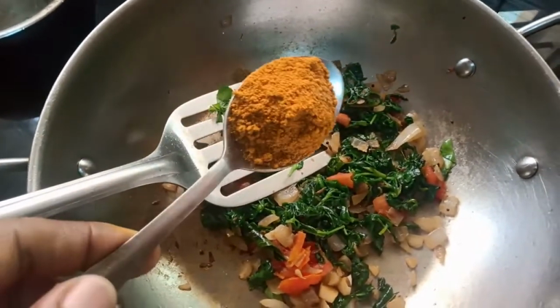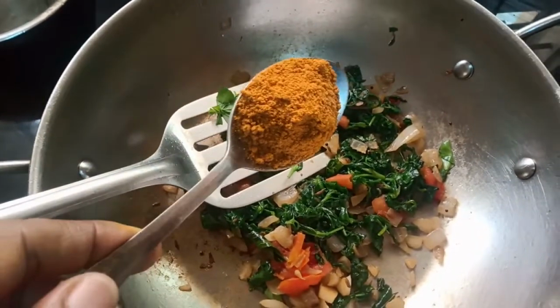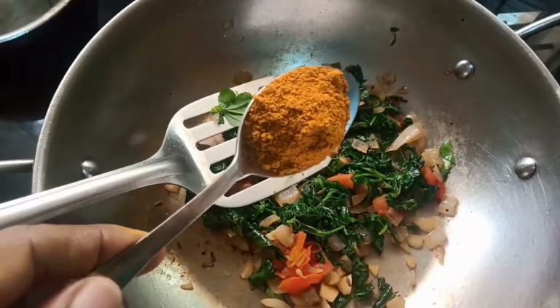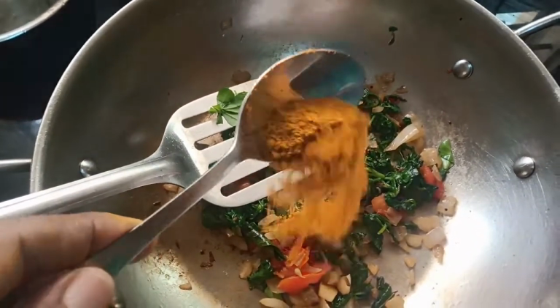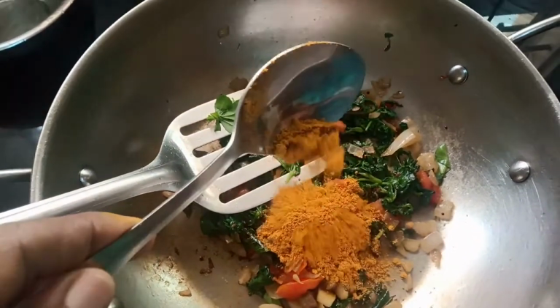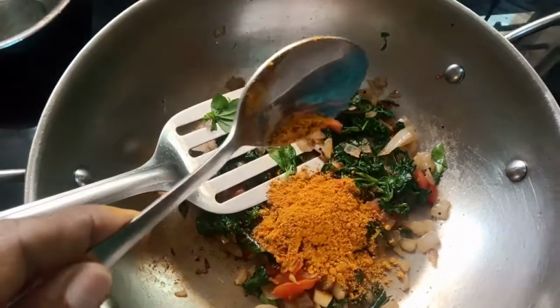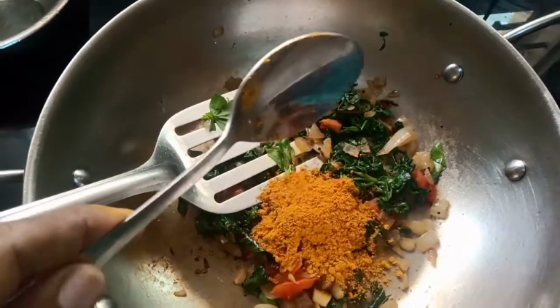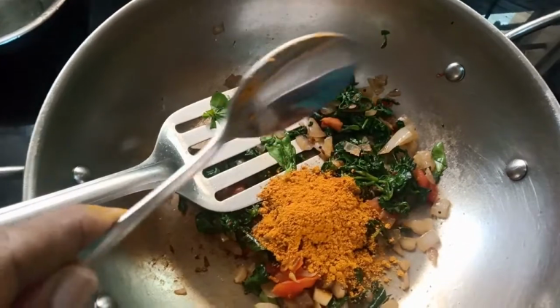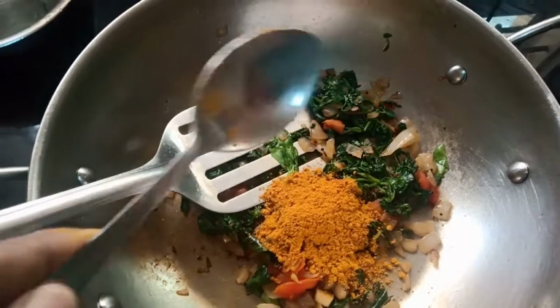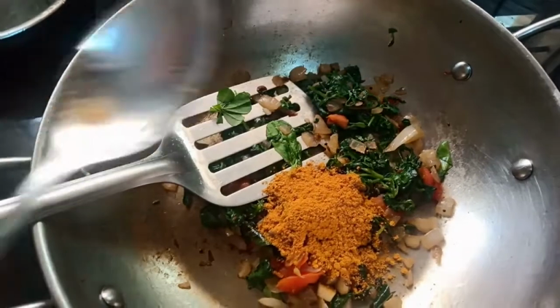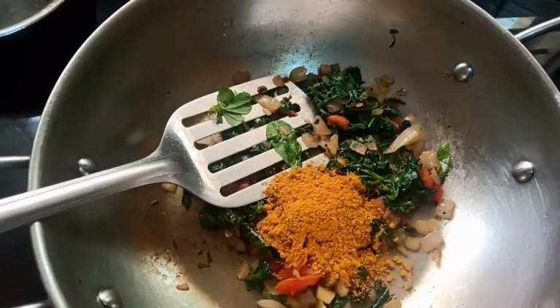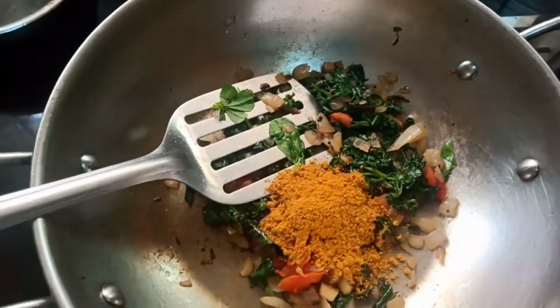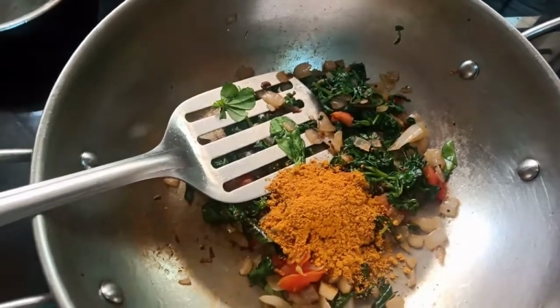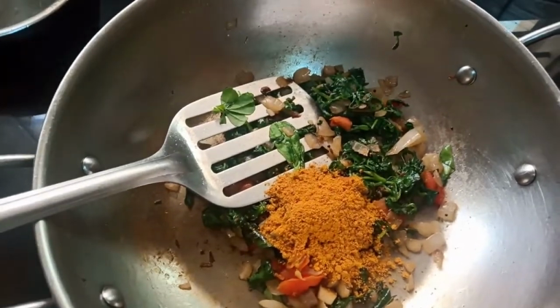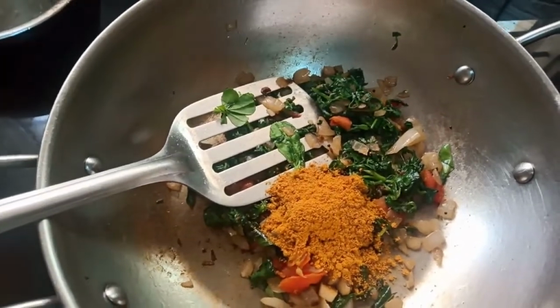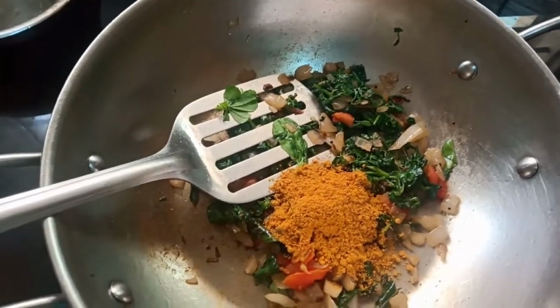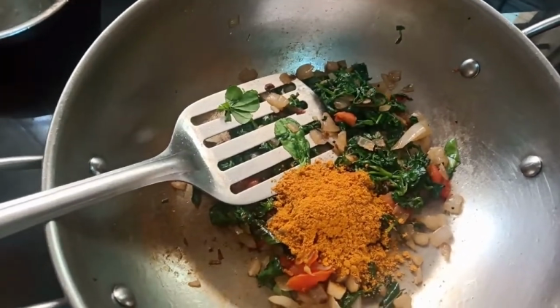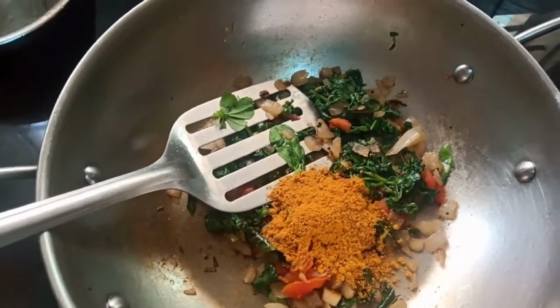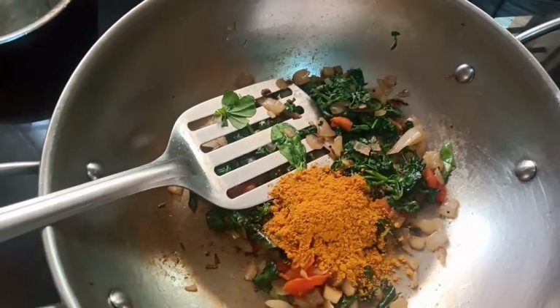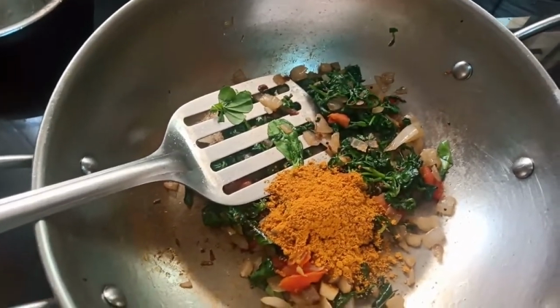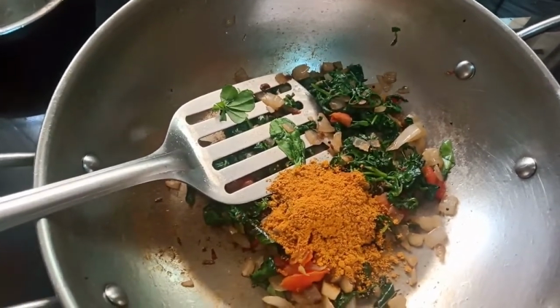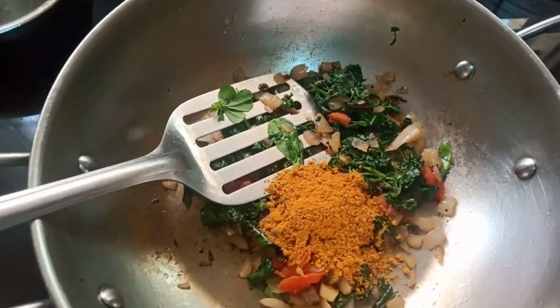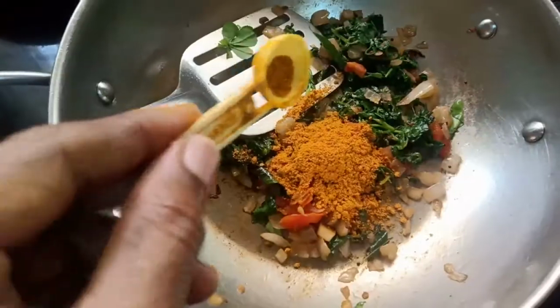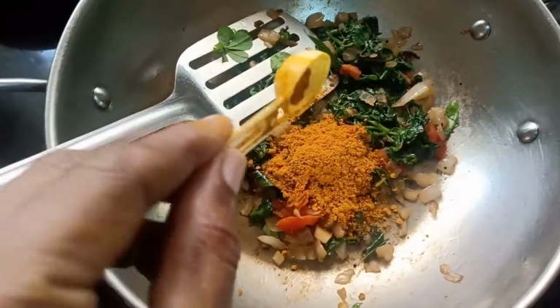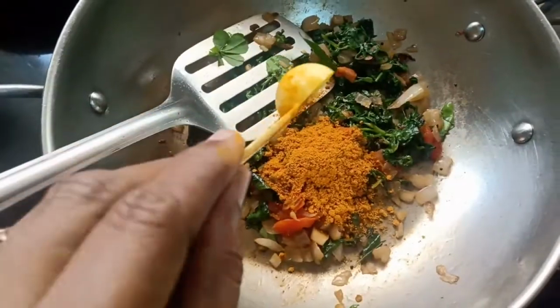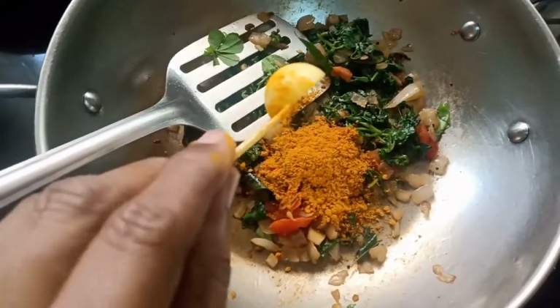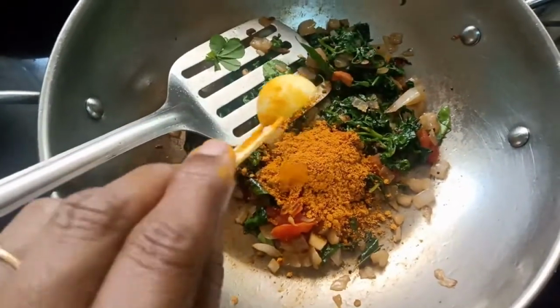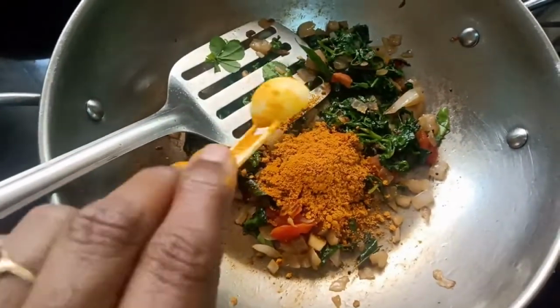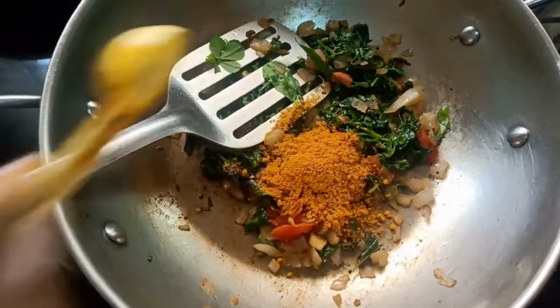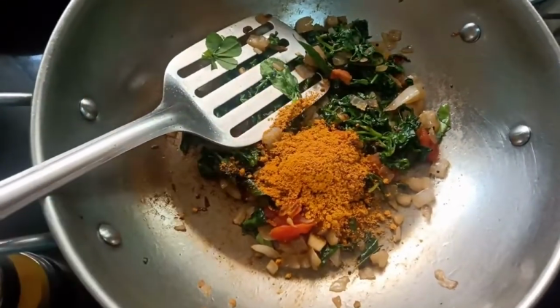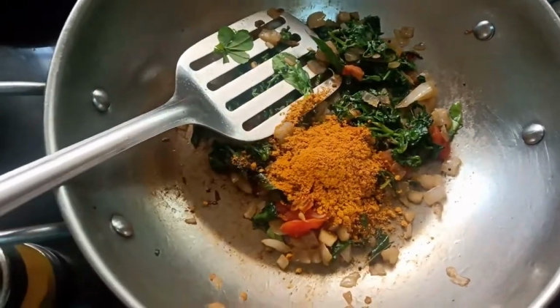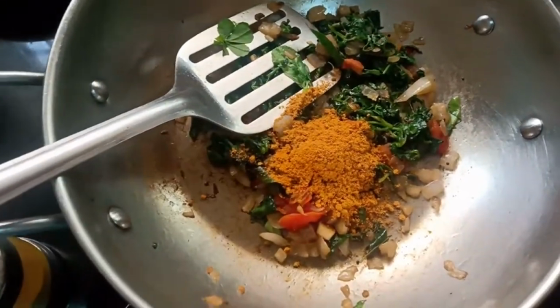Let's put 1 spoon of sambar. Add 1 cup of salt.